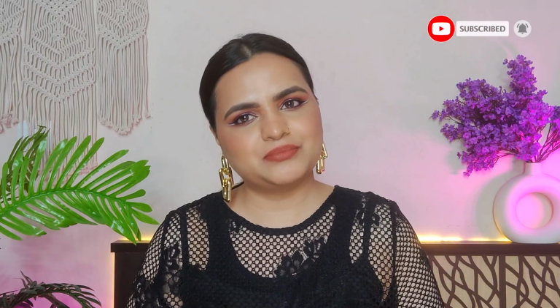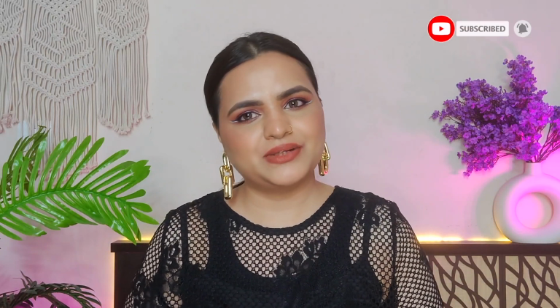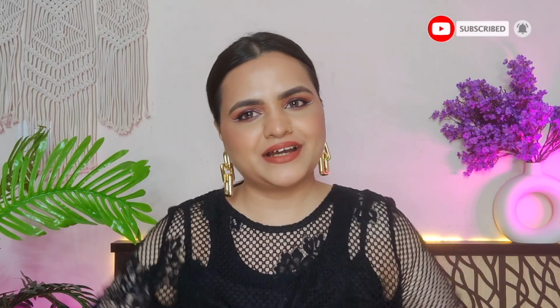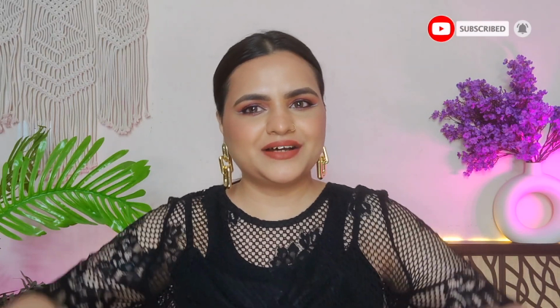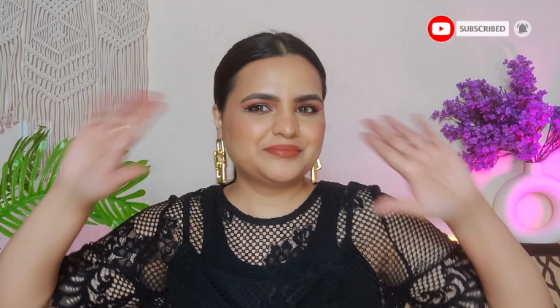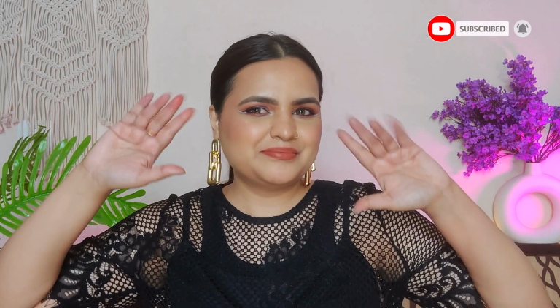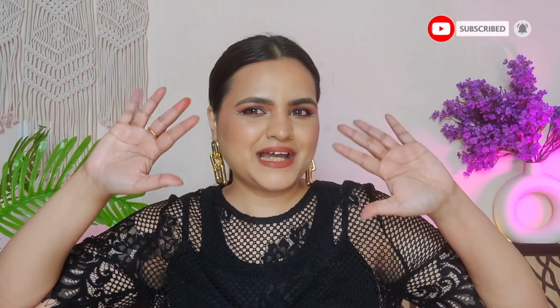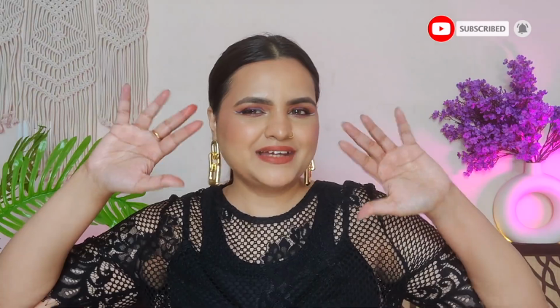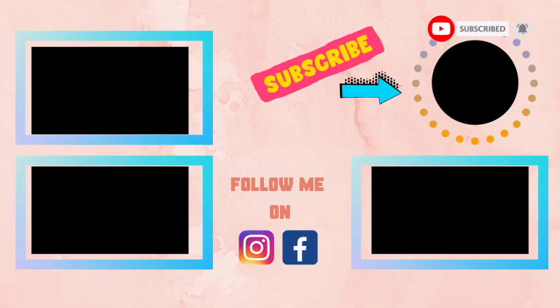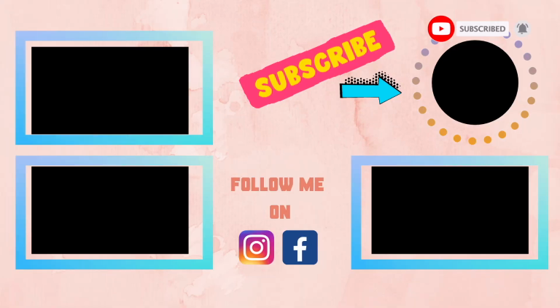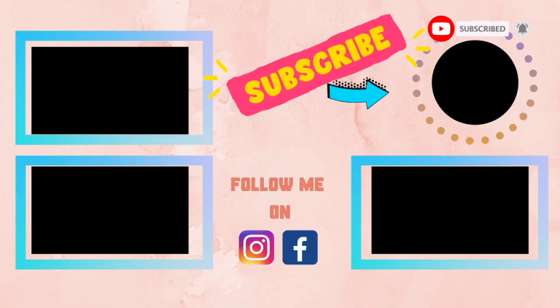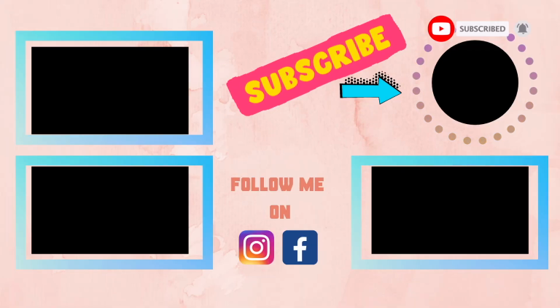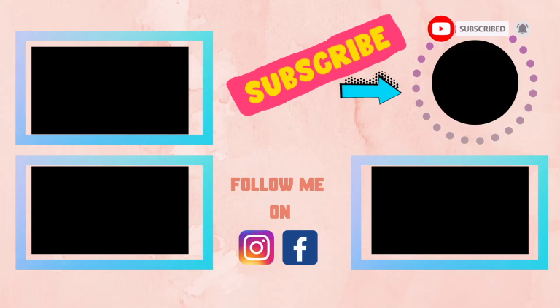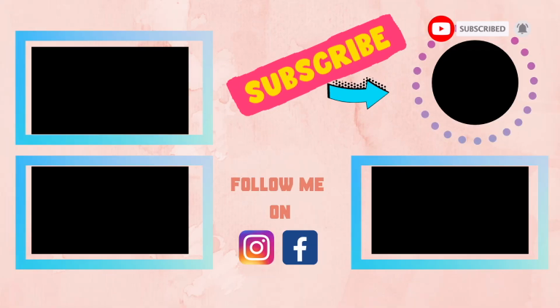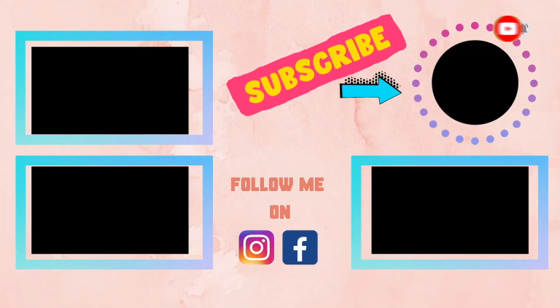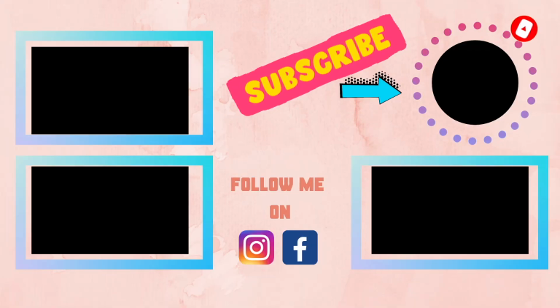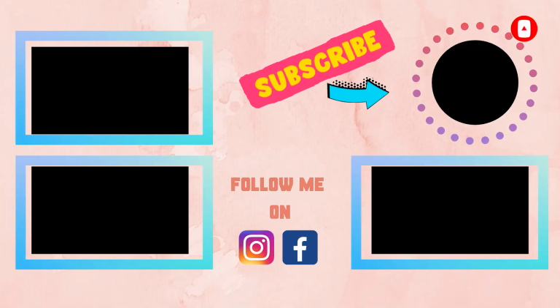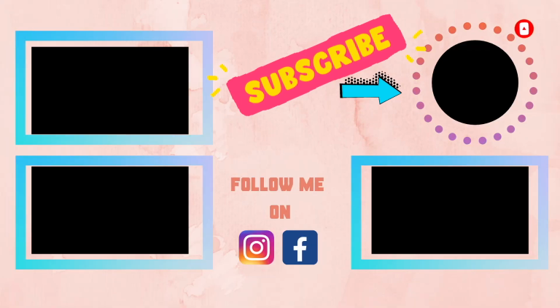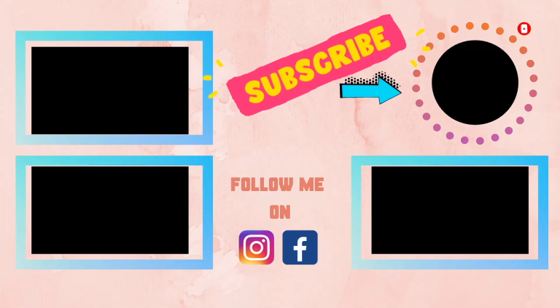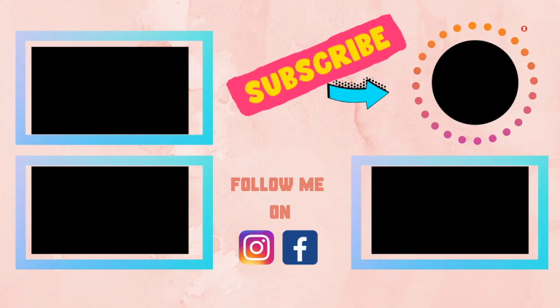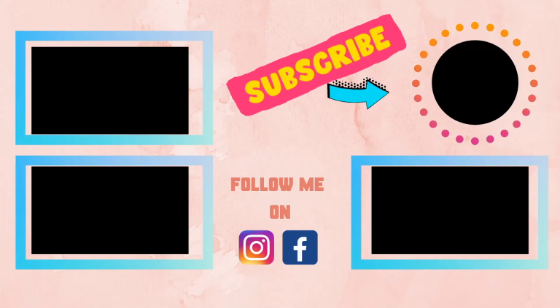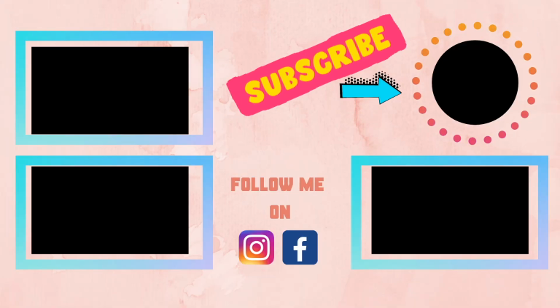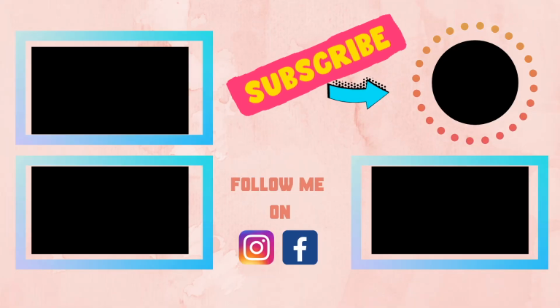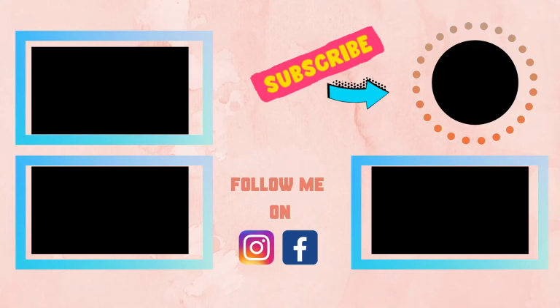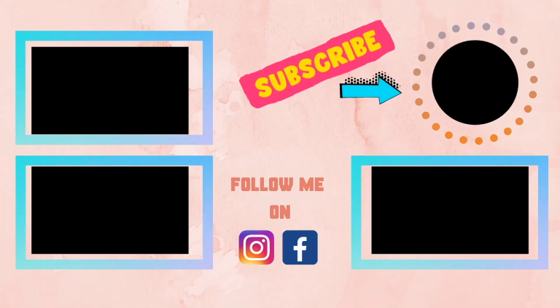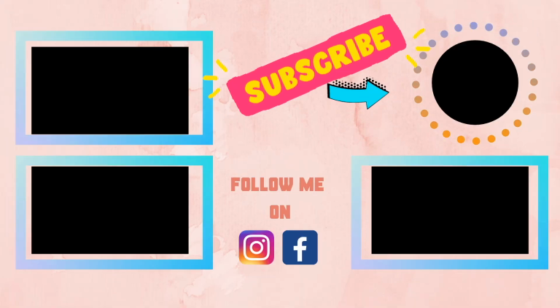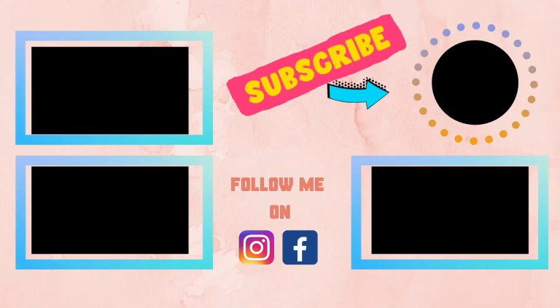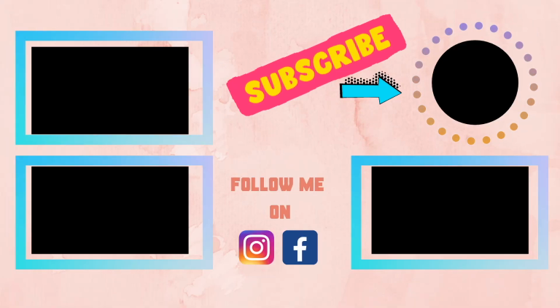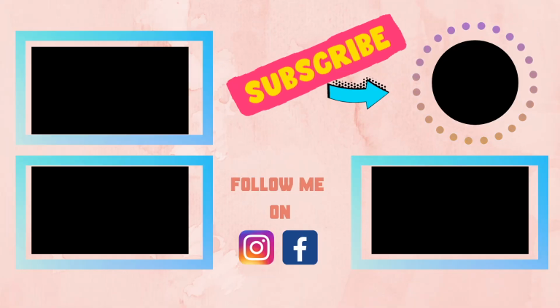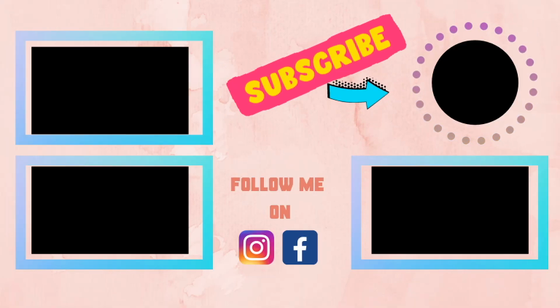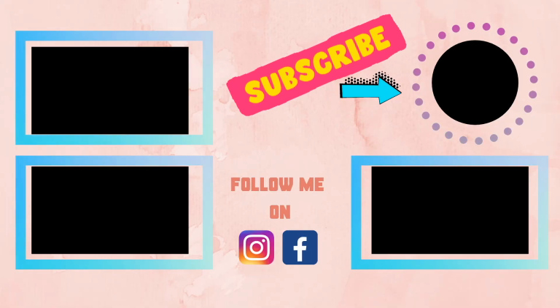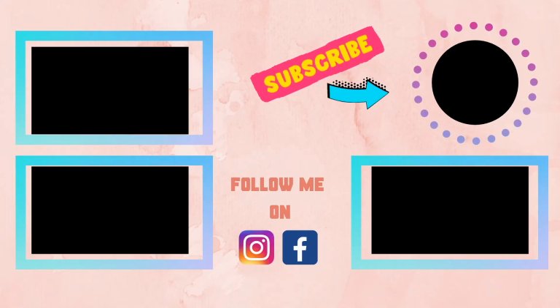That was the video. I hope you liked it. Bye!